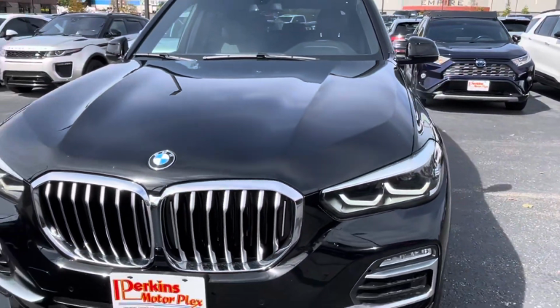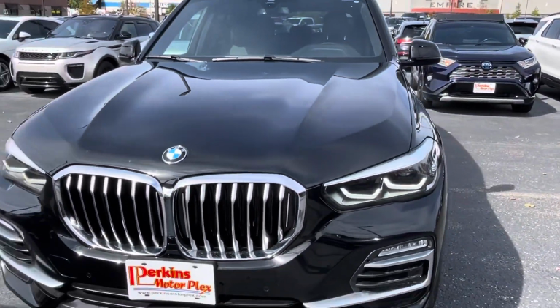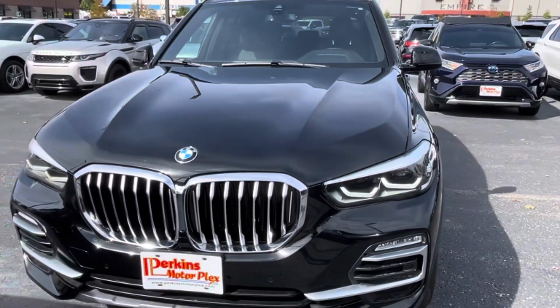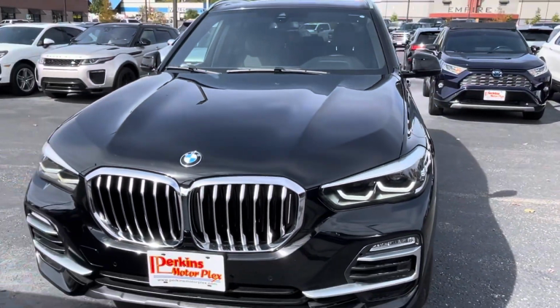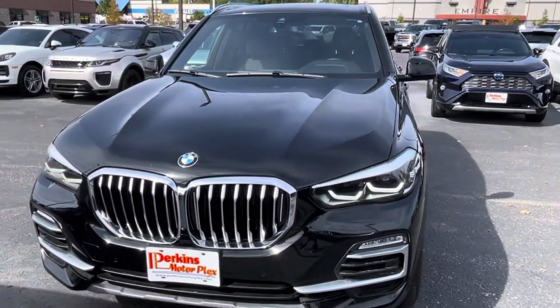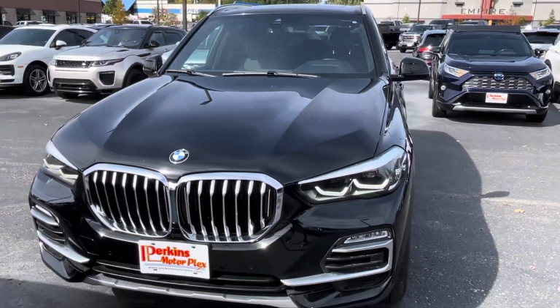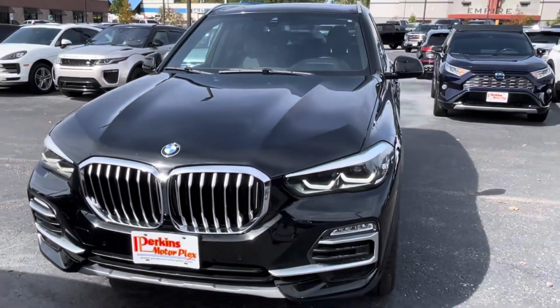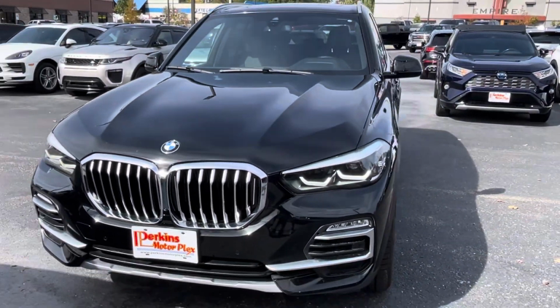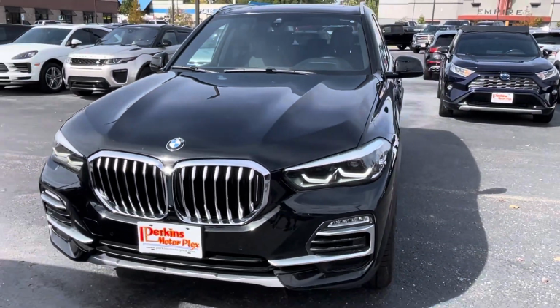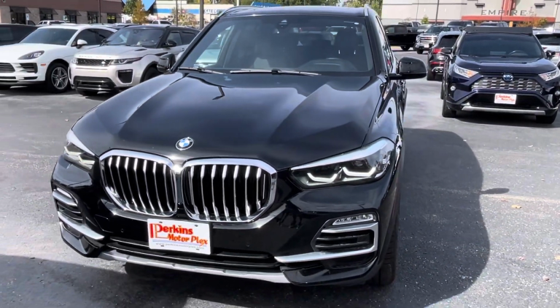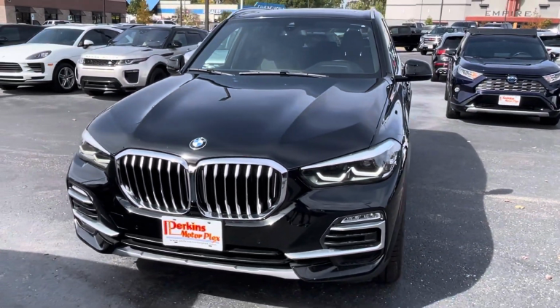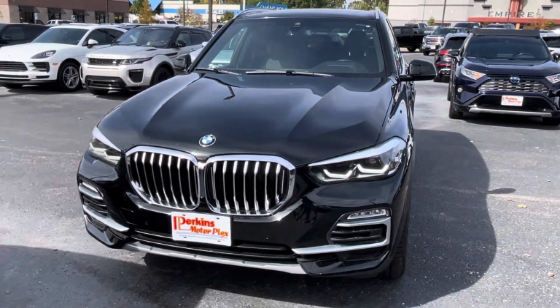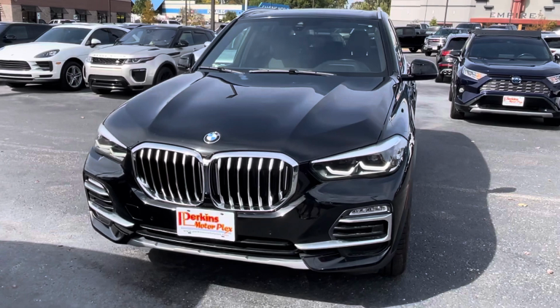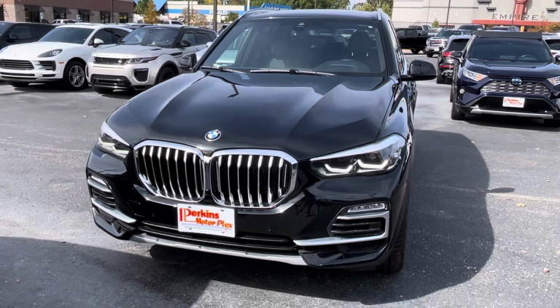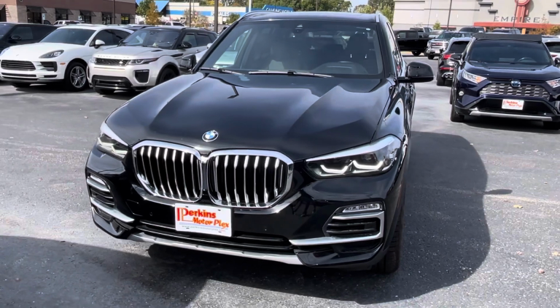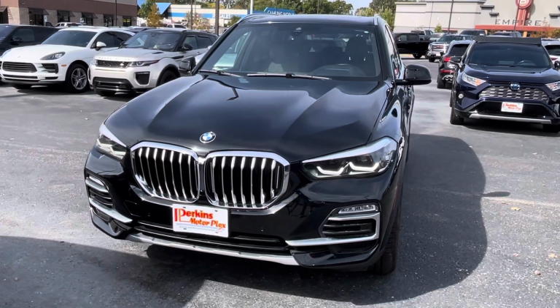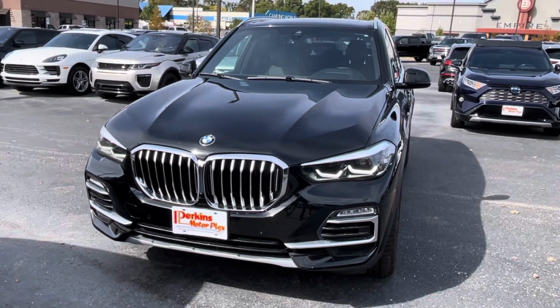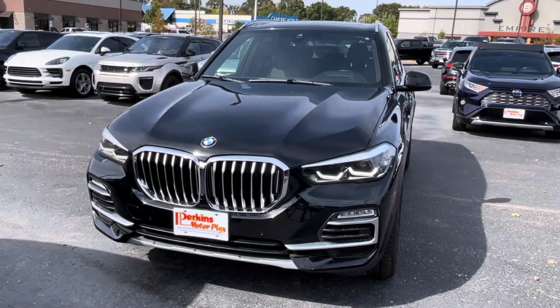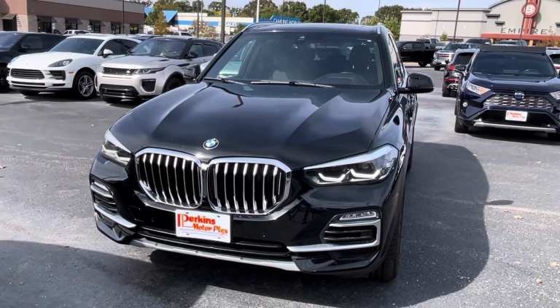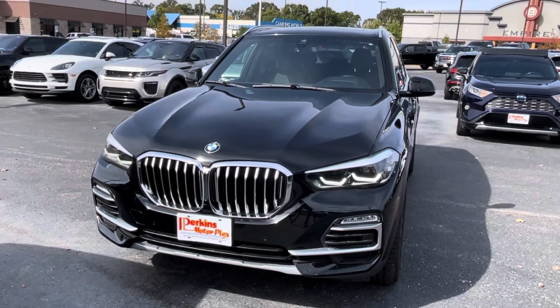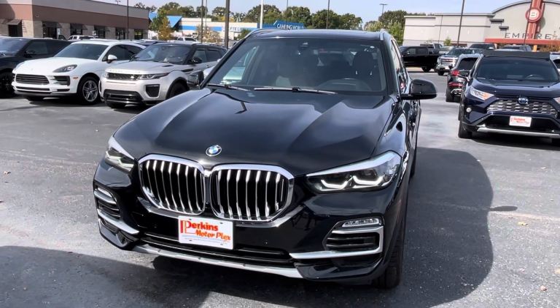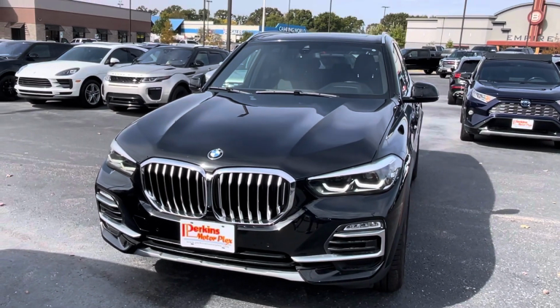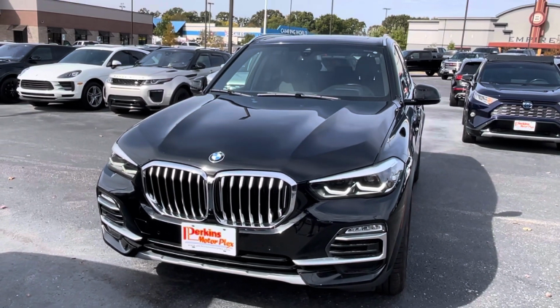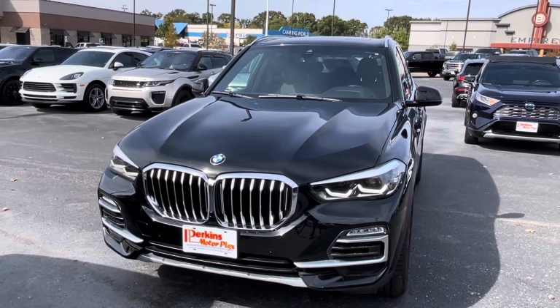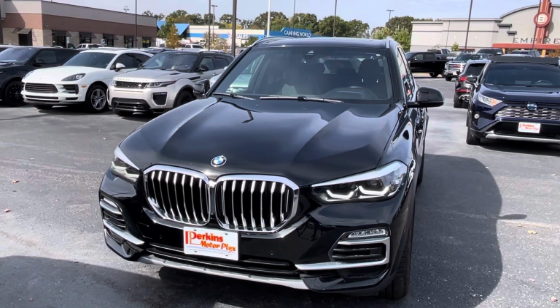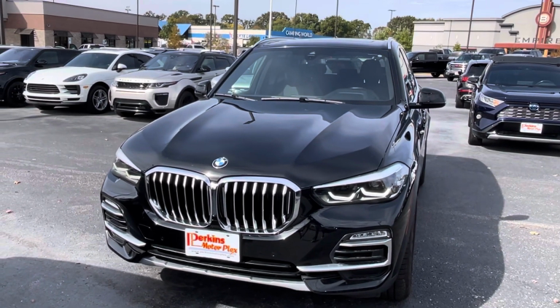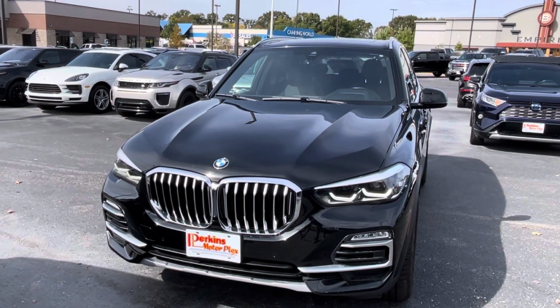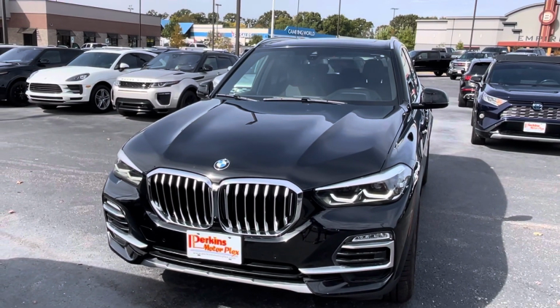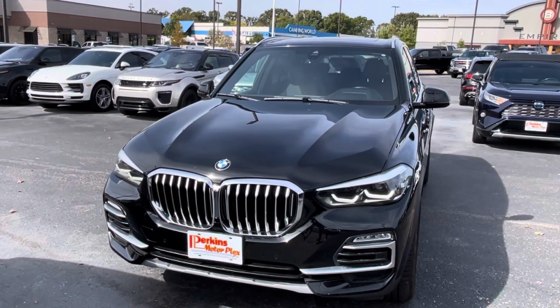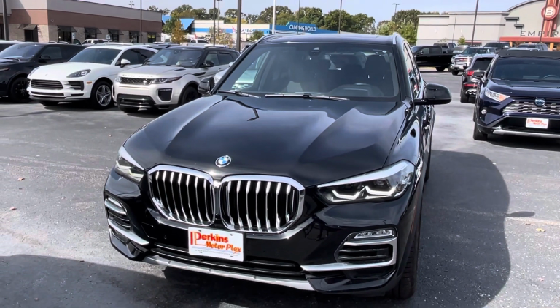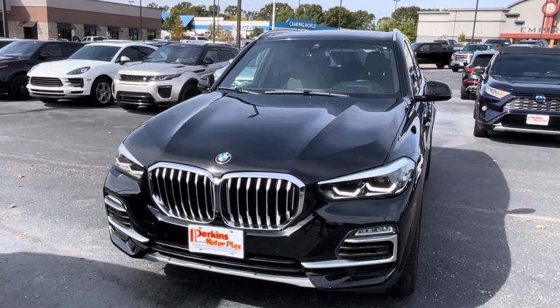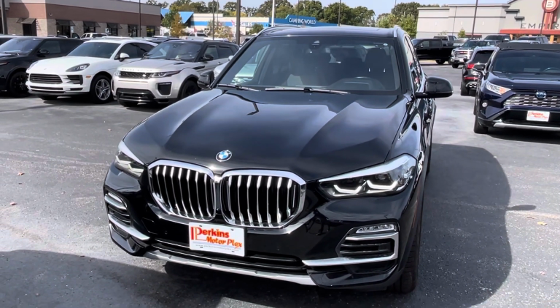Overall this is a 9.9 out of 10. For a used vehicle it's amazing.